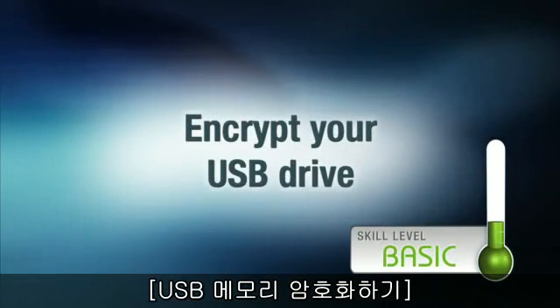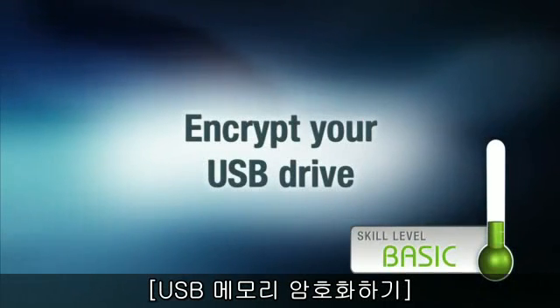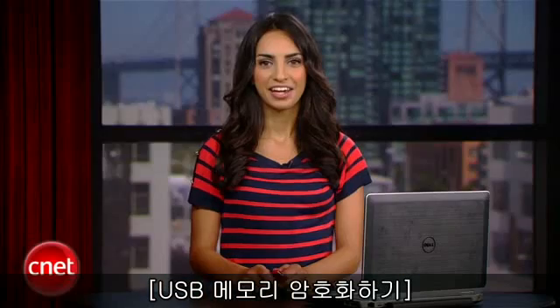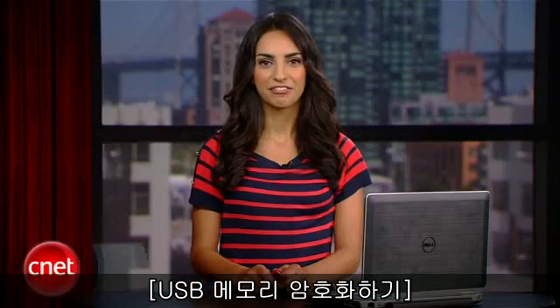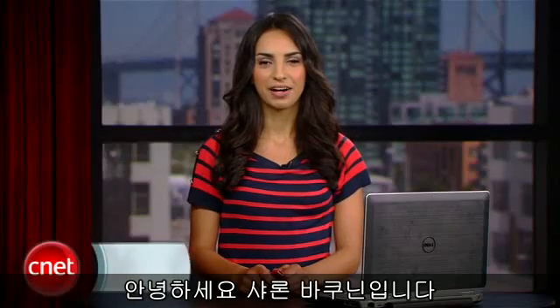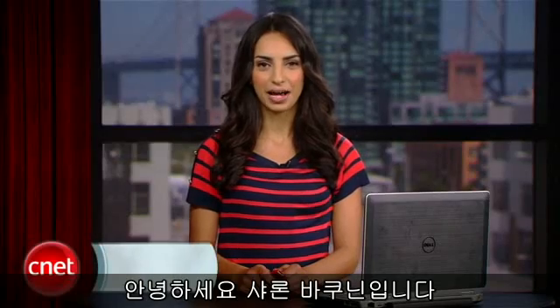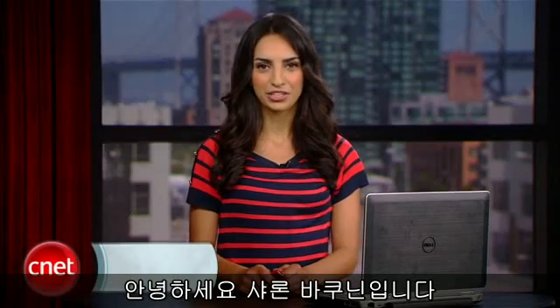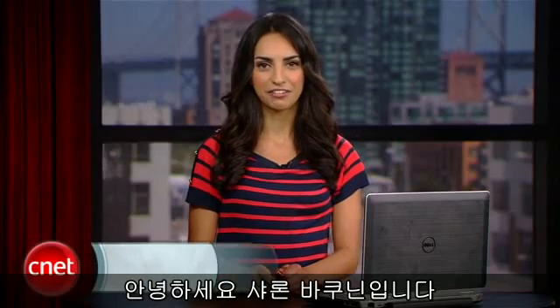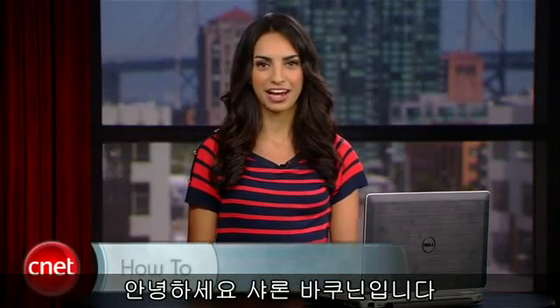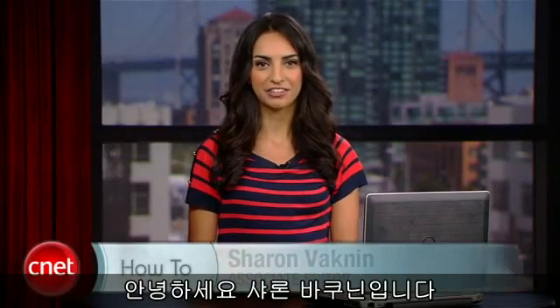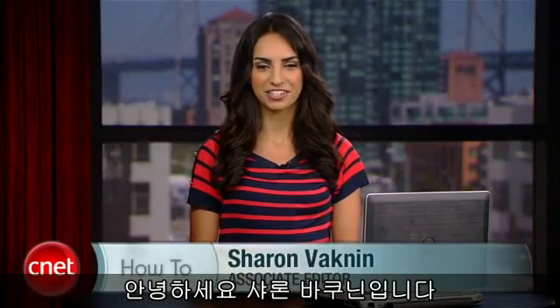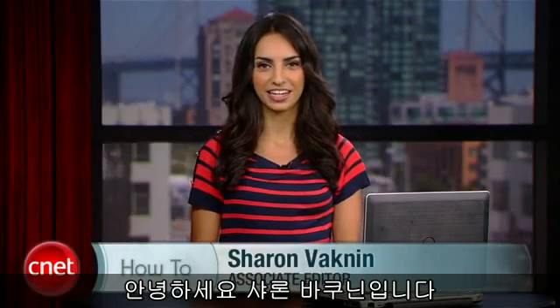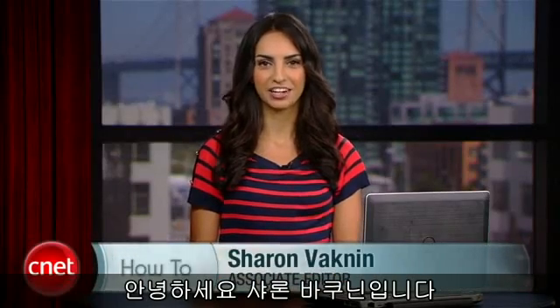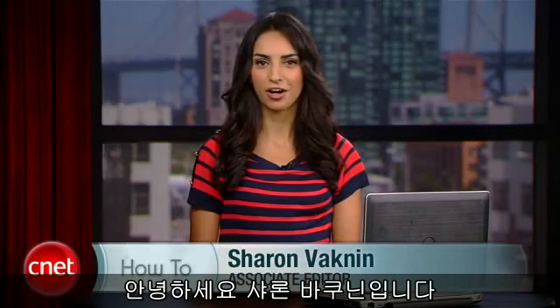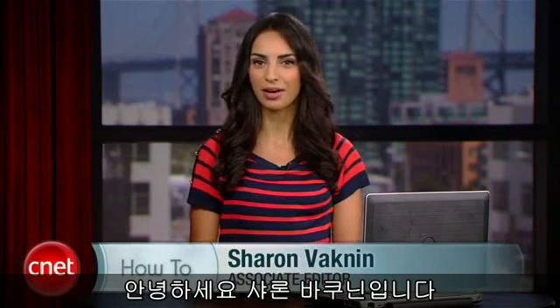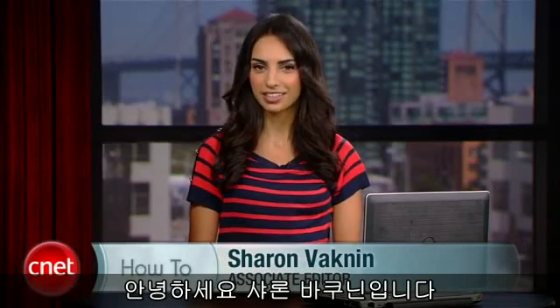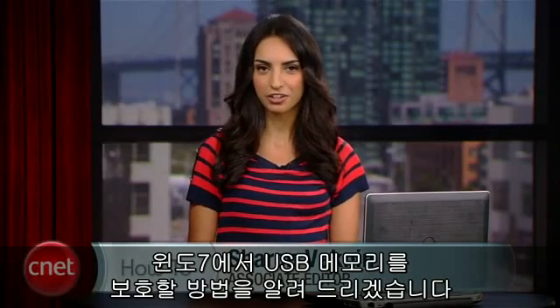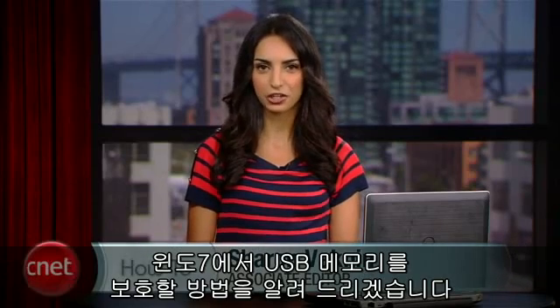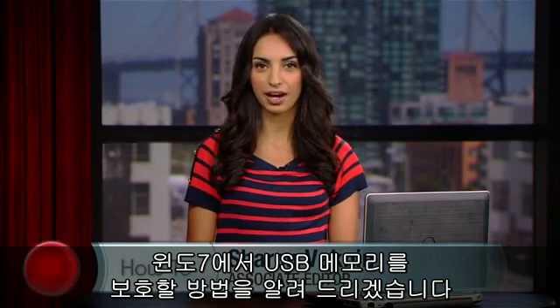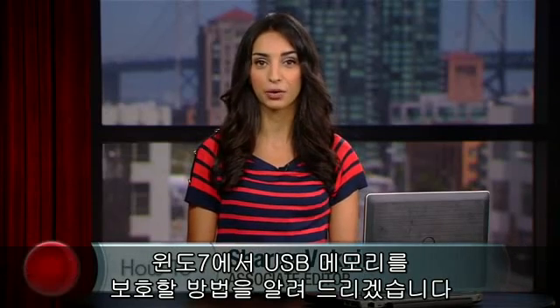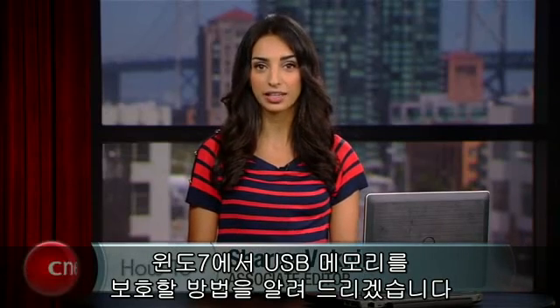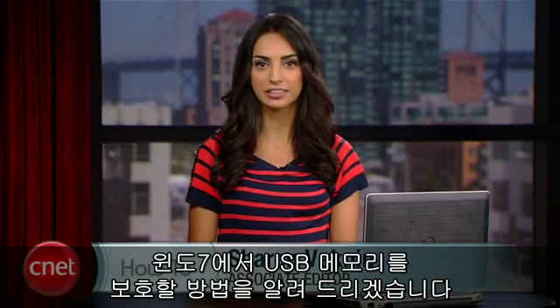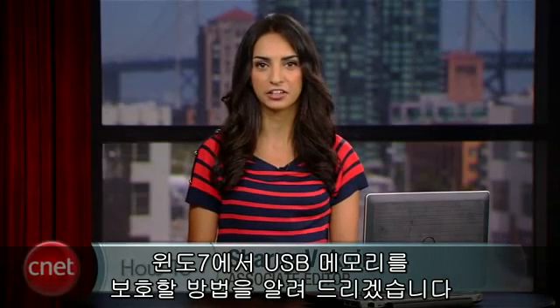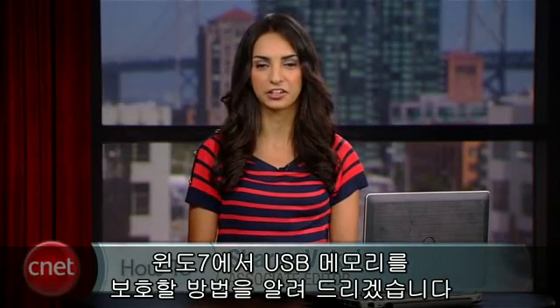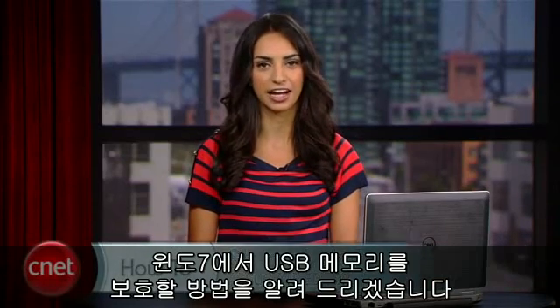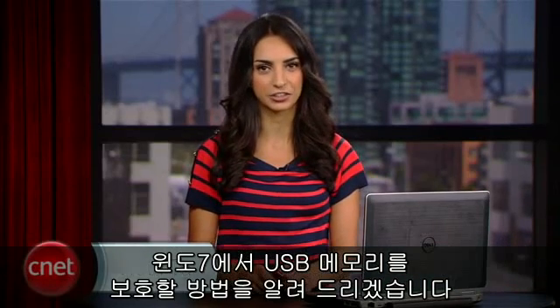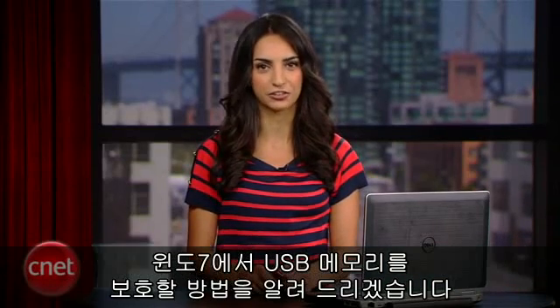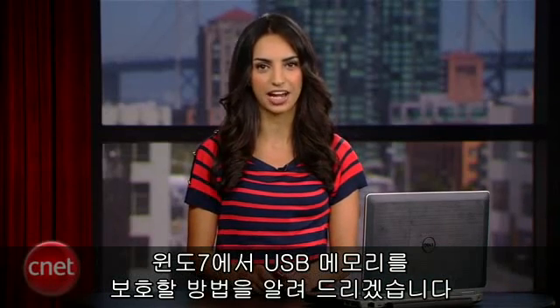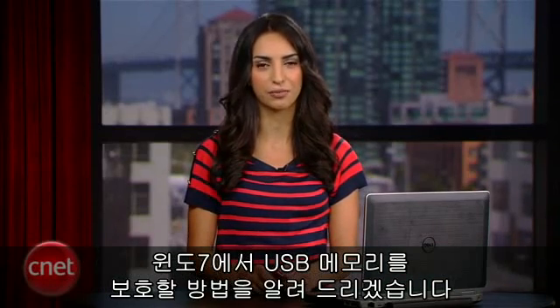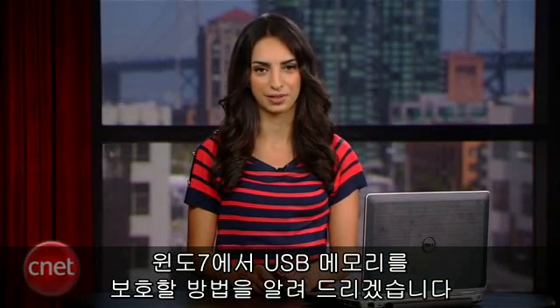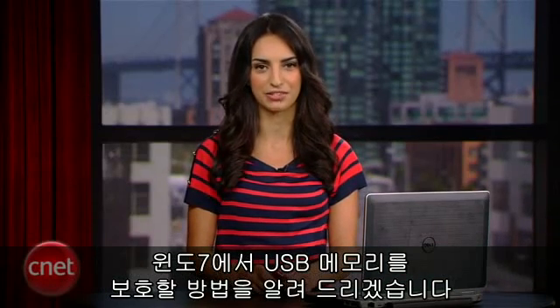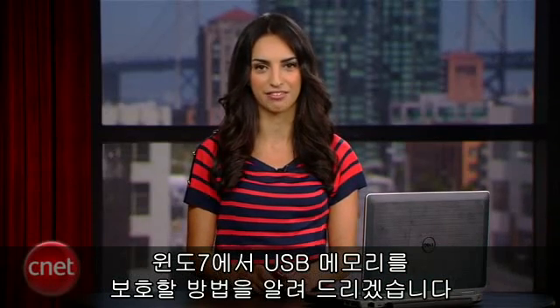Hey everyone, I'm Sharon Vagnon for CNET.com and today I'll show you how to quickly secure your external drive with Windows 7.